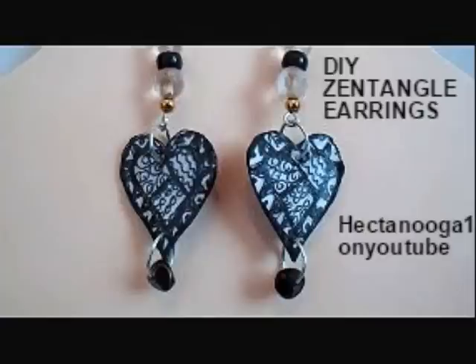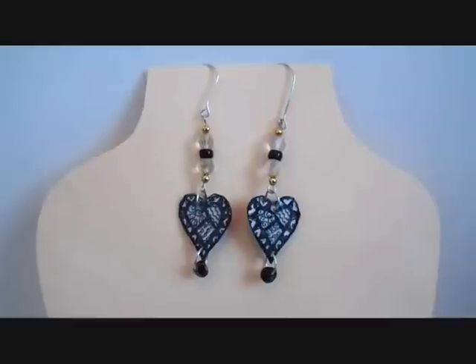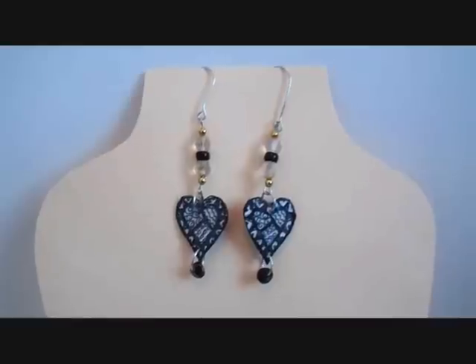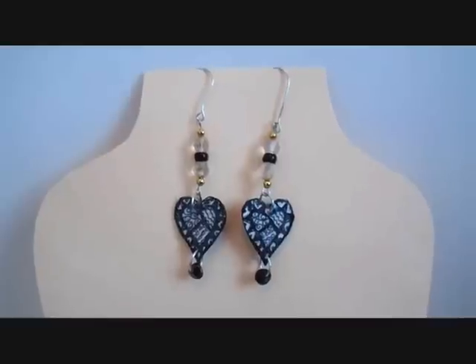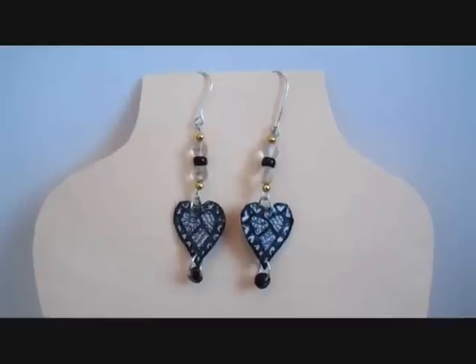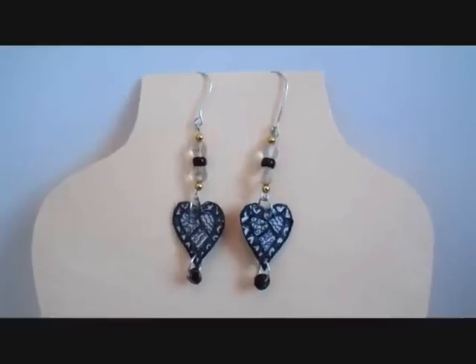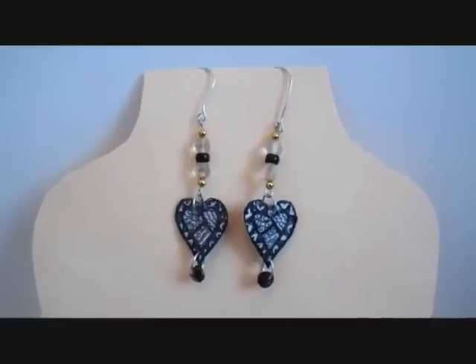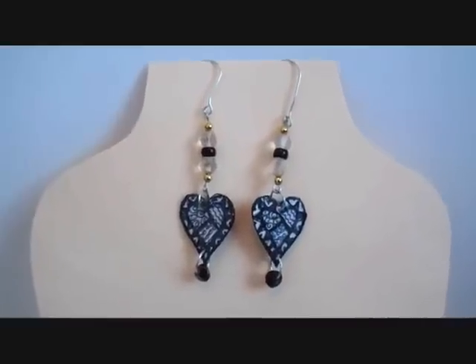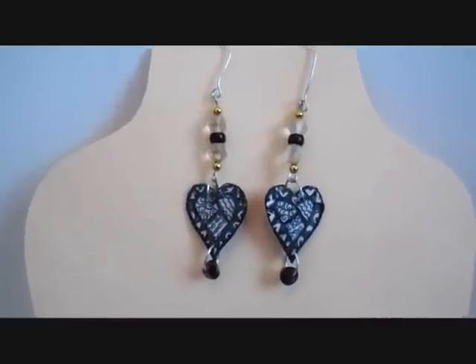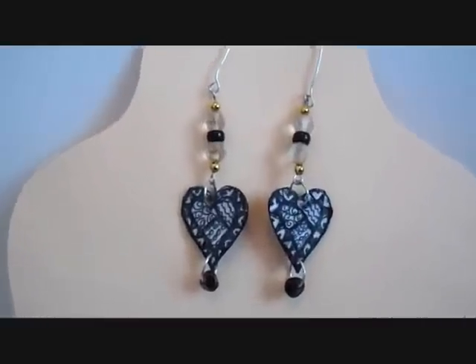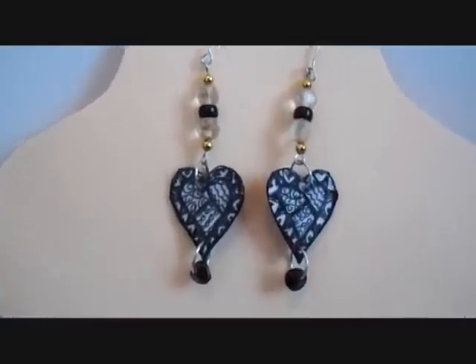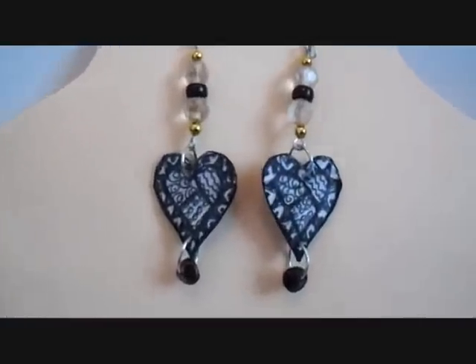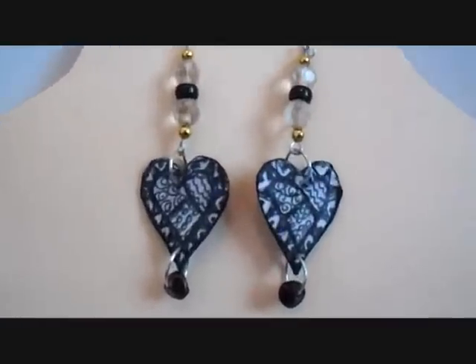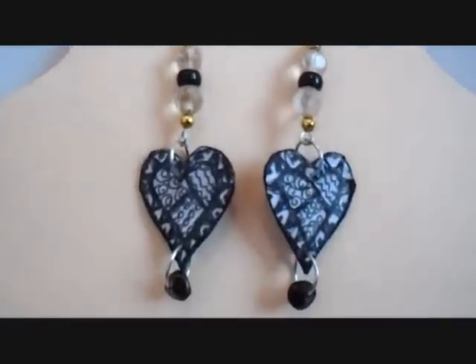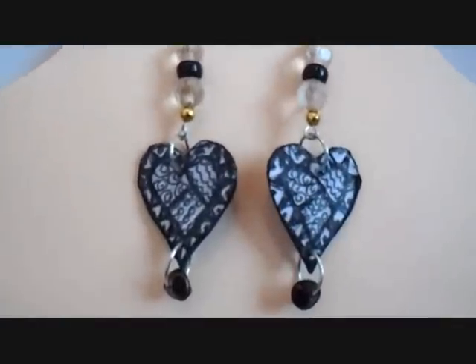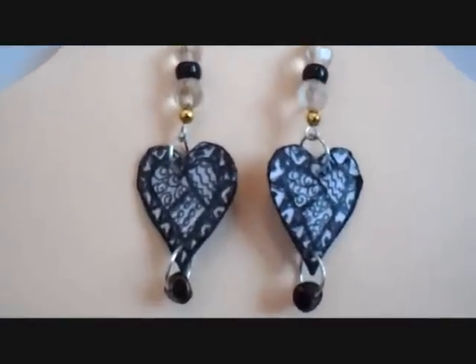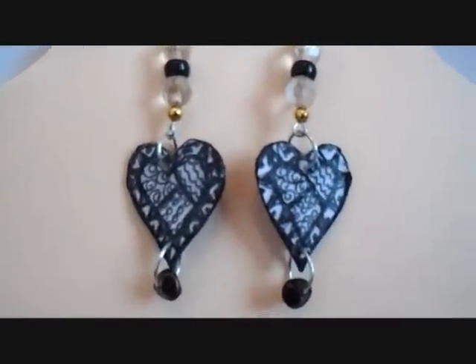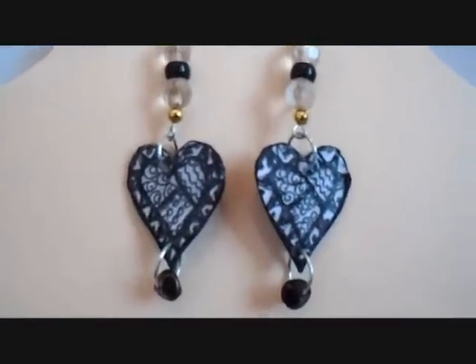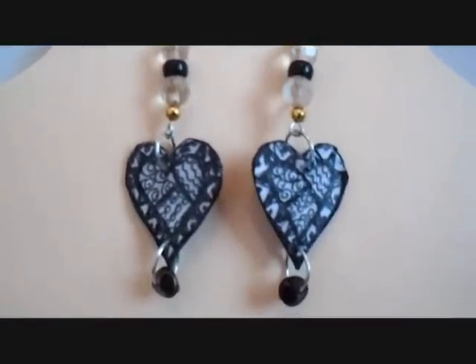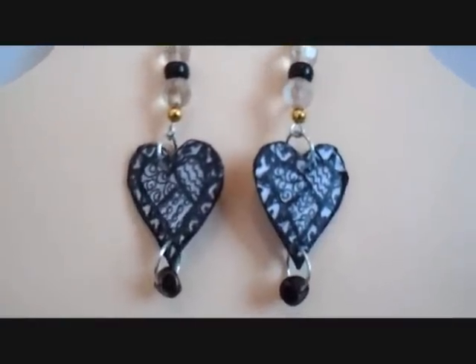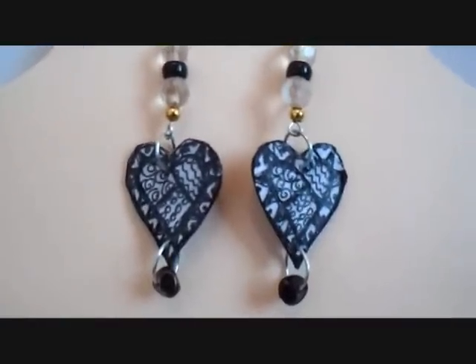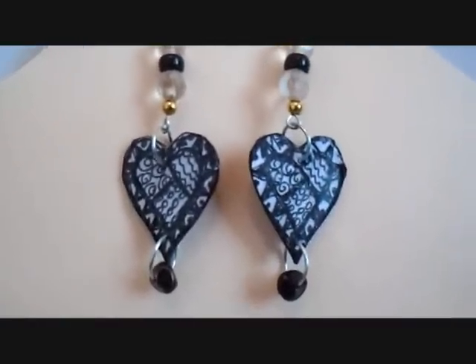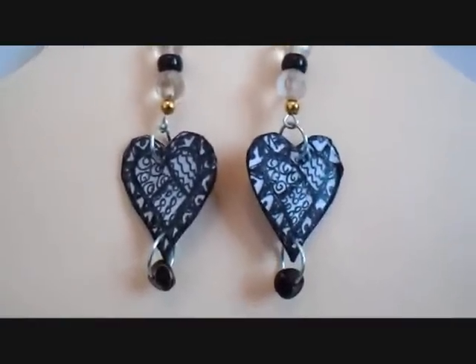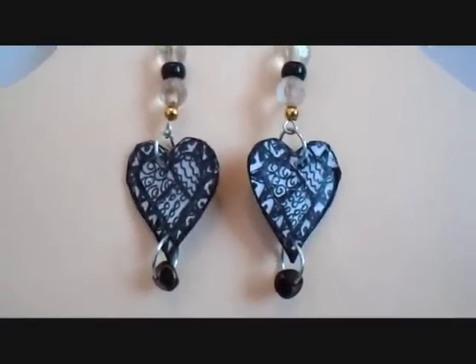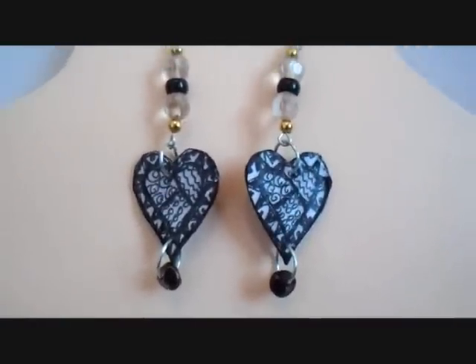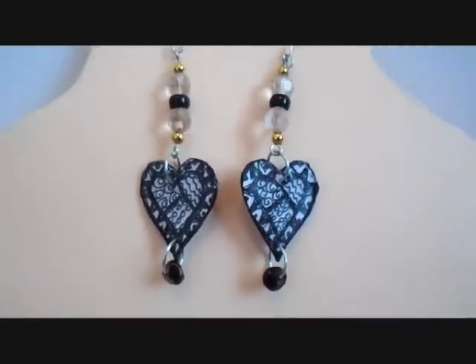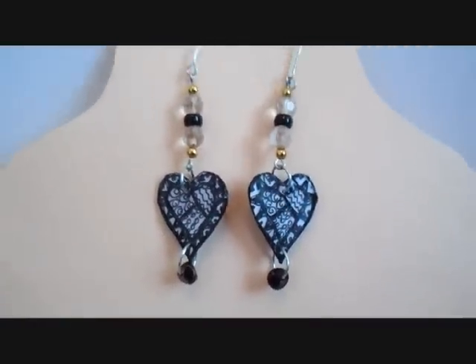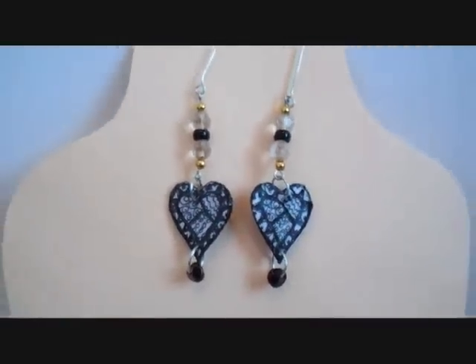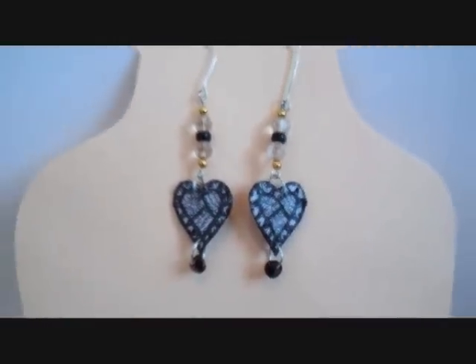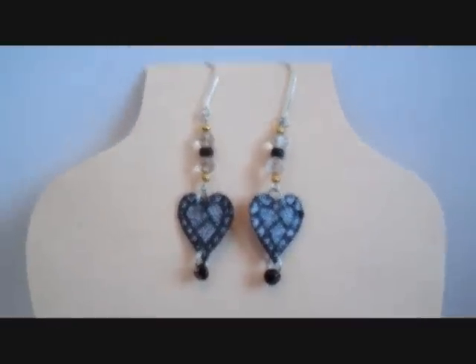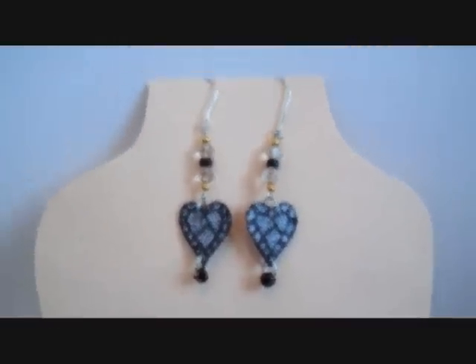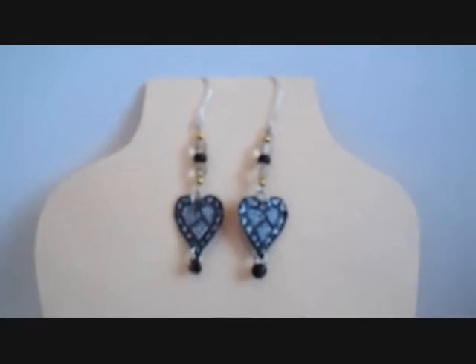Hi everyone, this is Emmy. Today I'm going to show you how to make these Zentangle earrings. So let's get started.